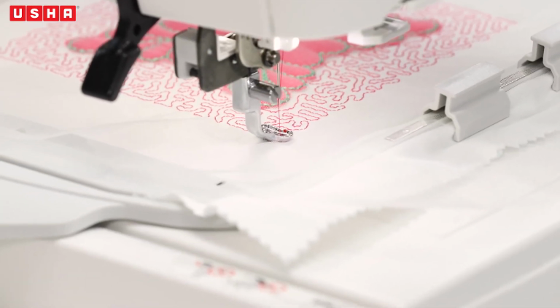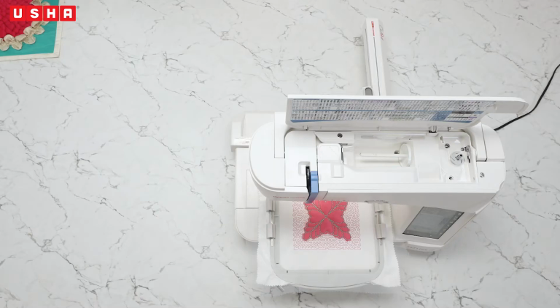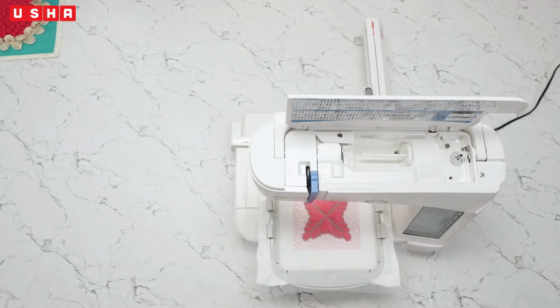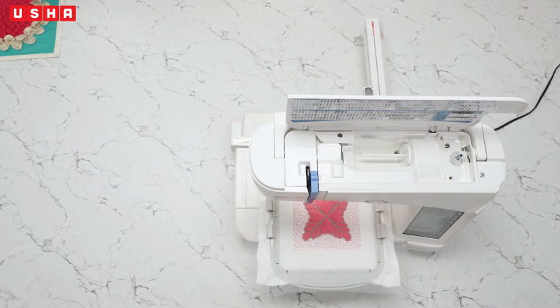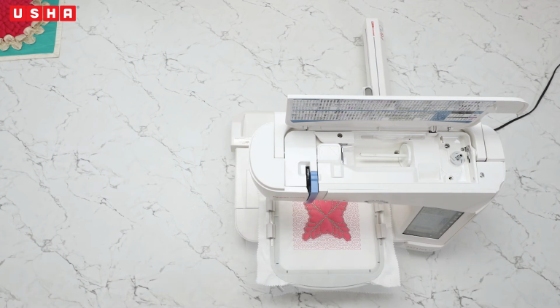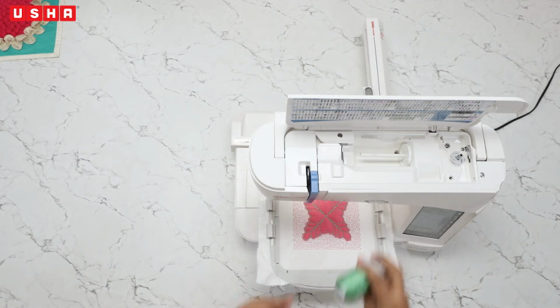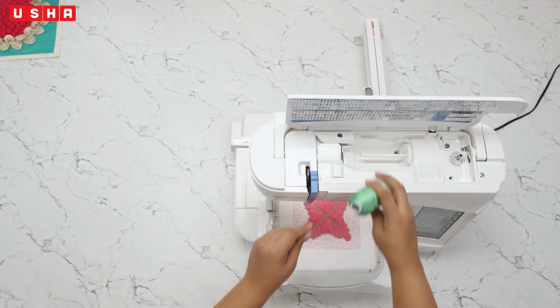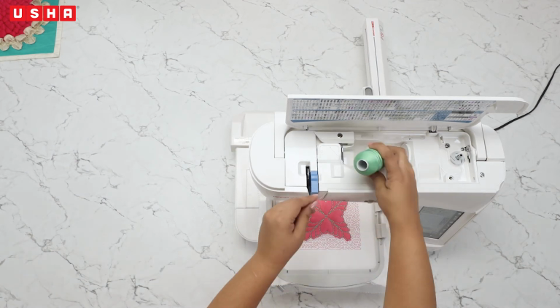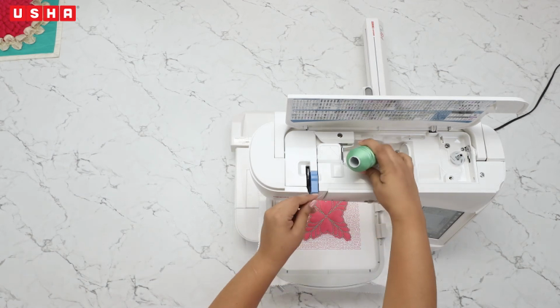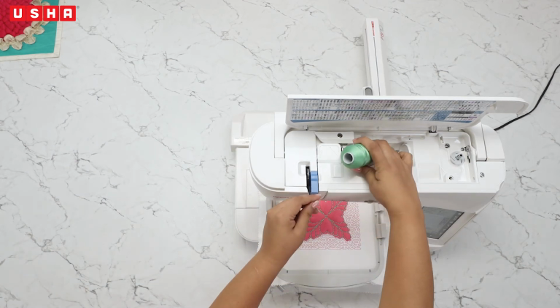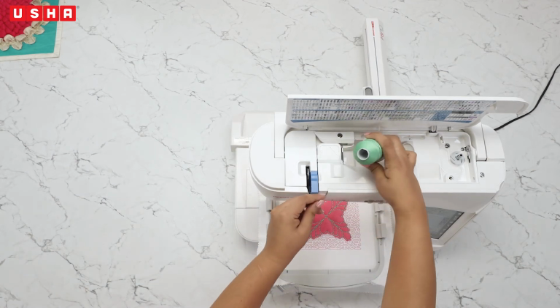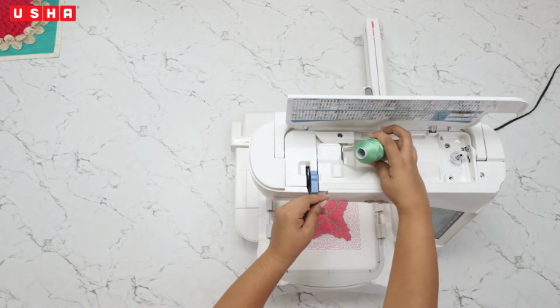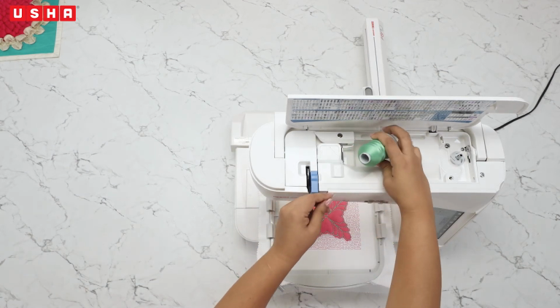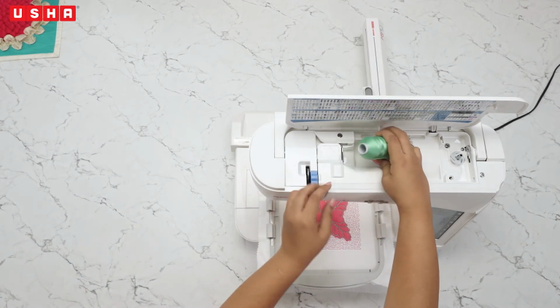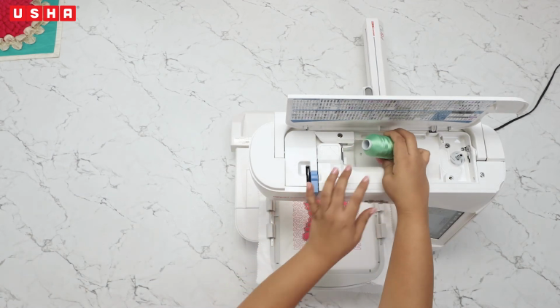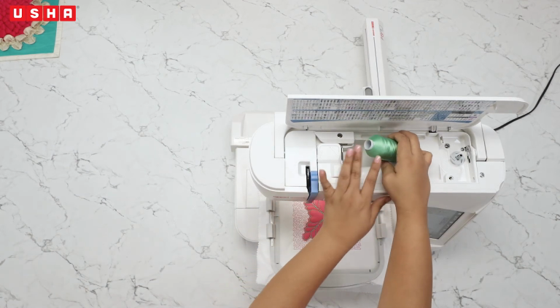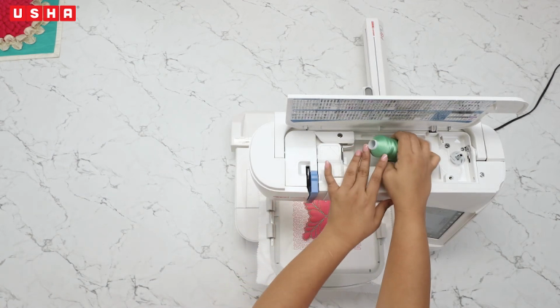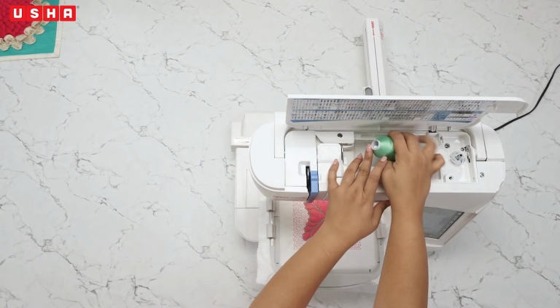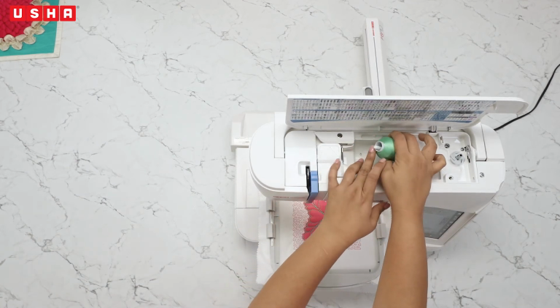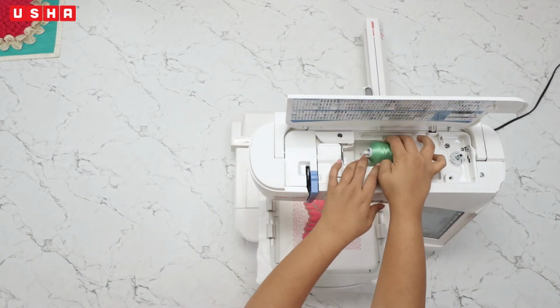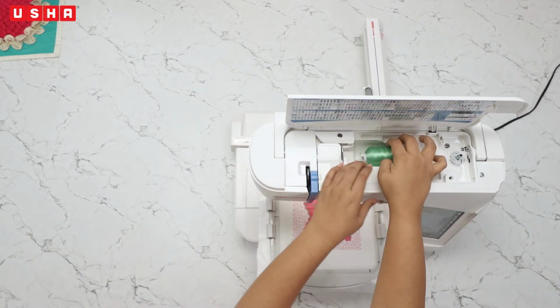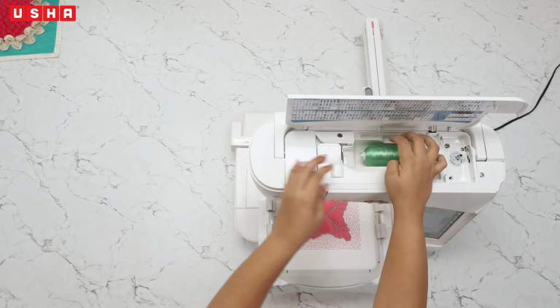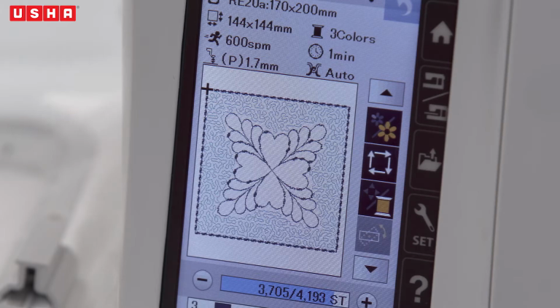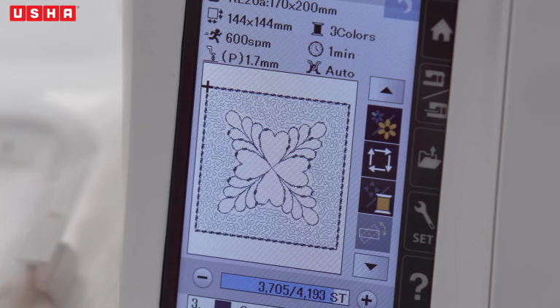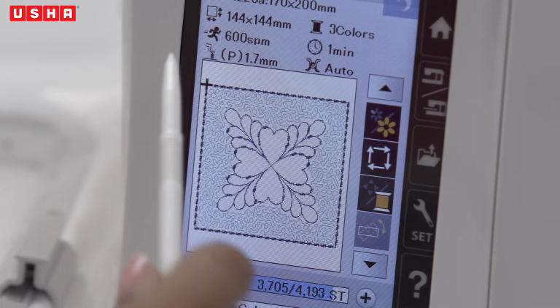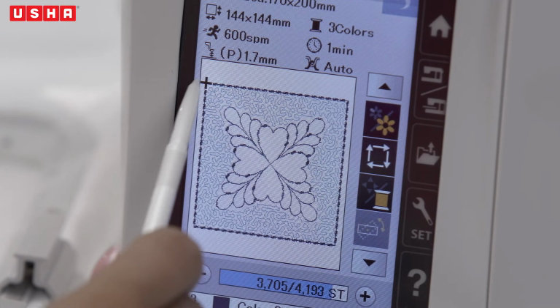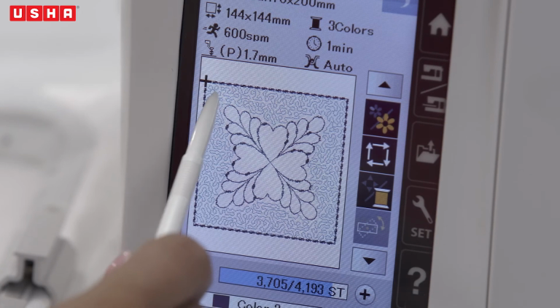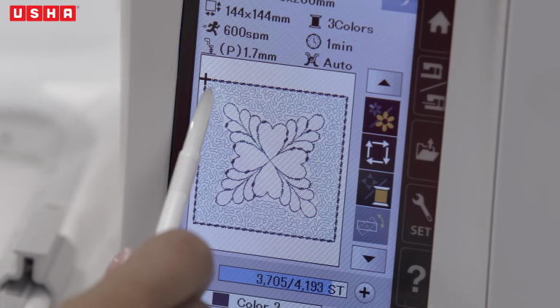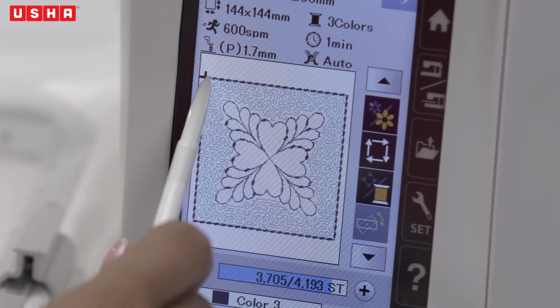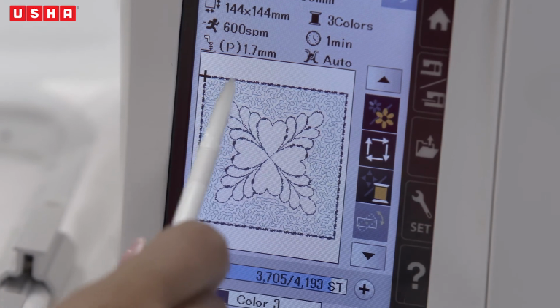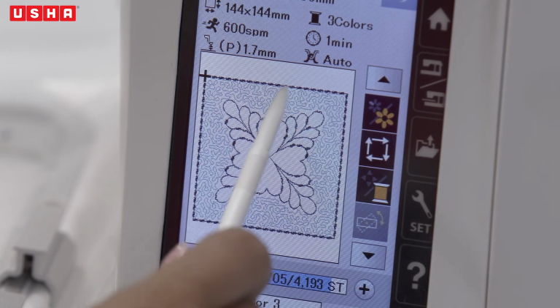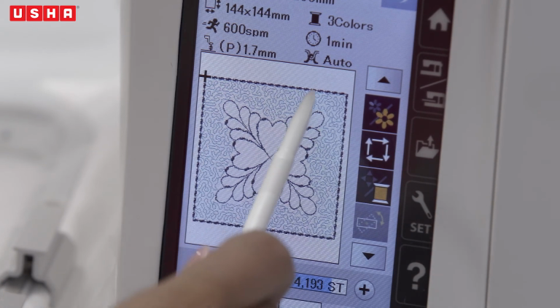For step 3, you will have to change the colour back to green and let the machine work on the outer border.